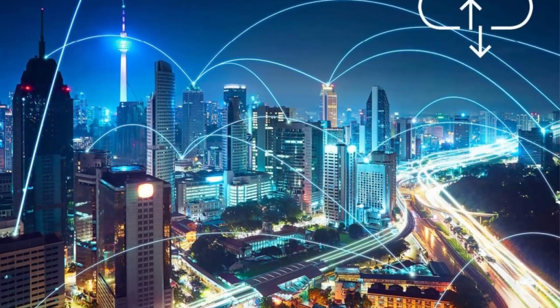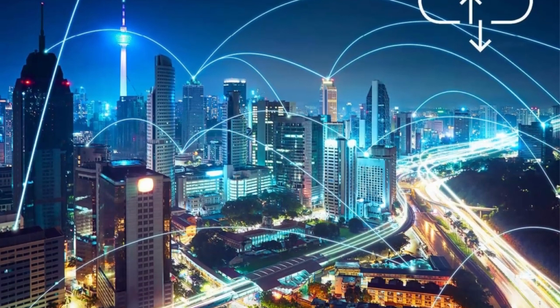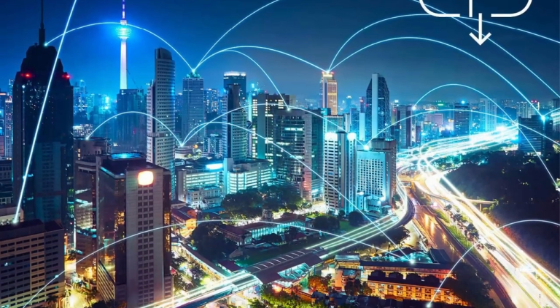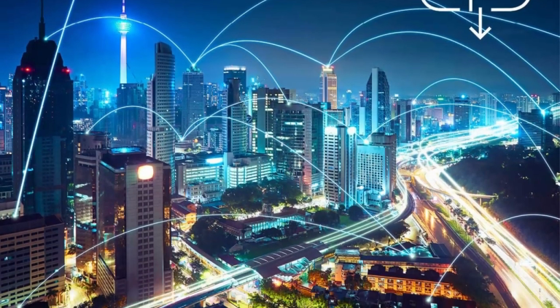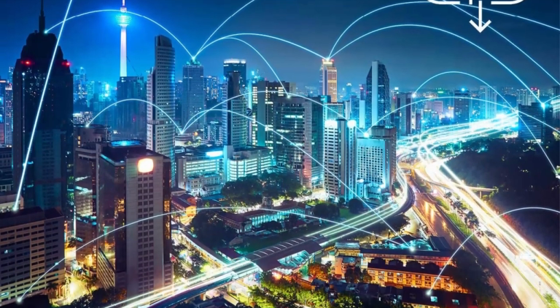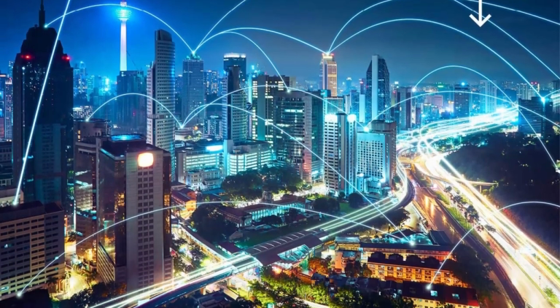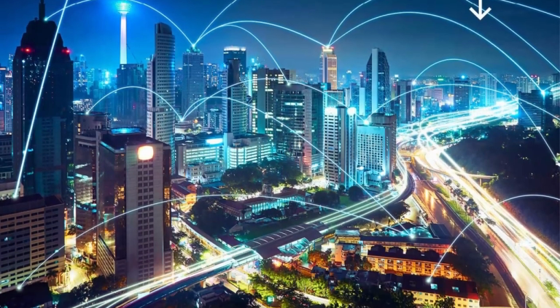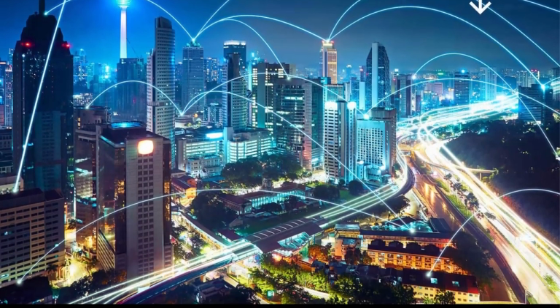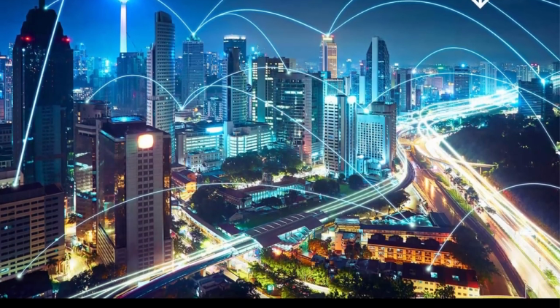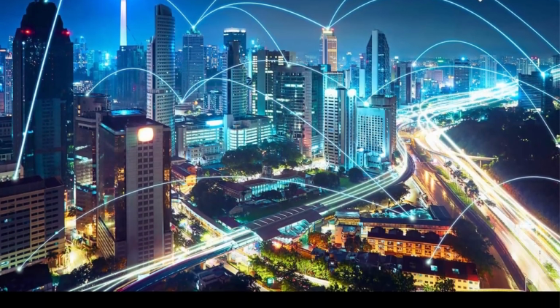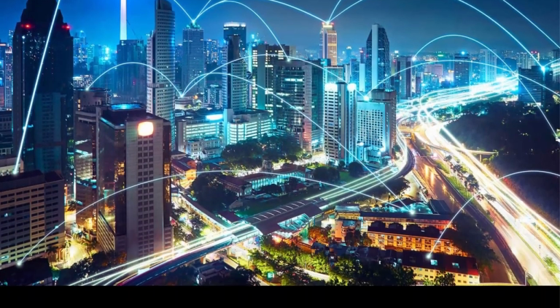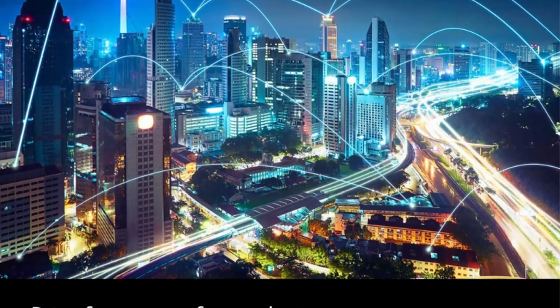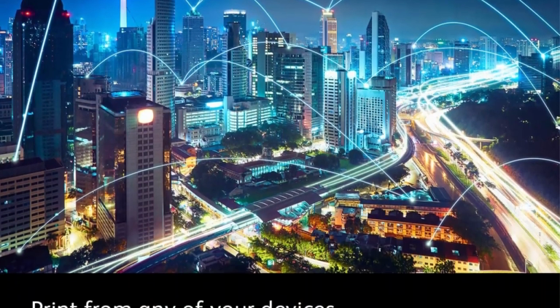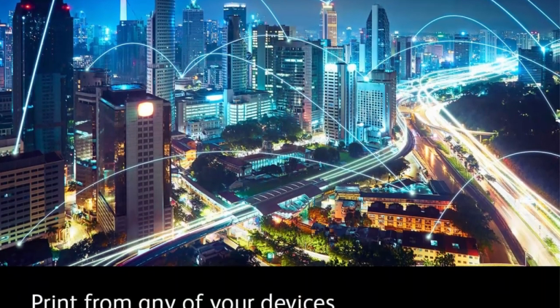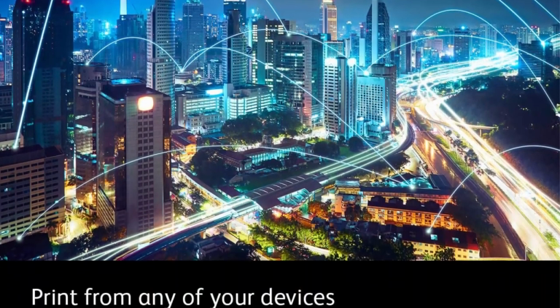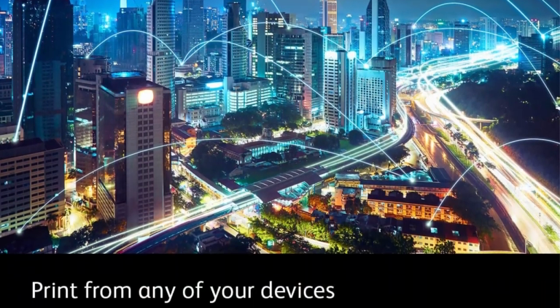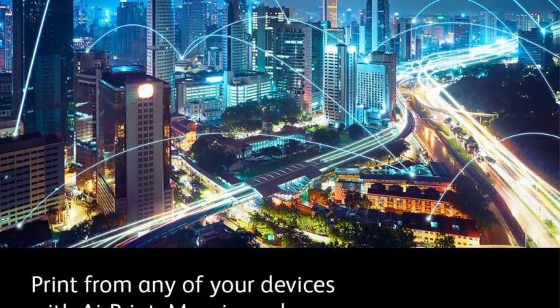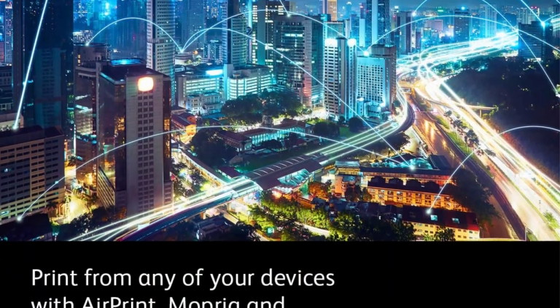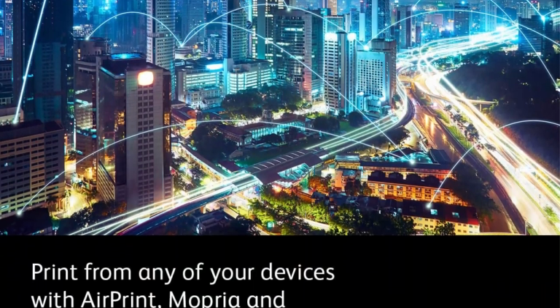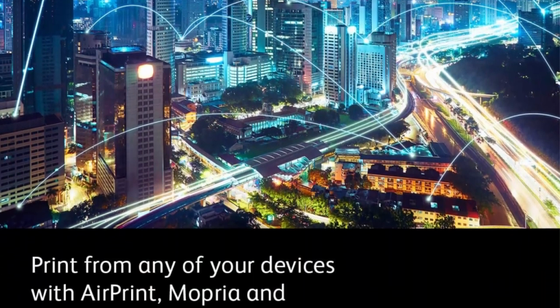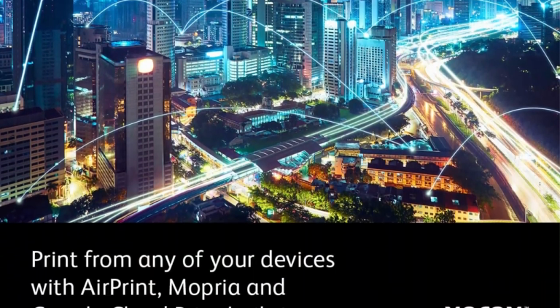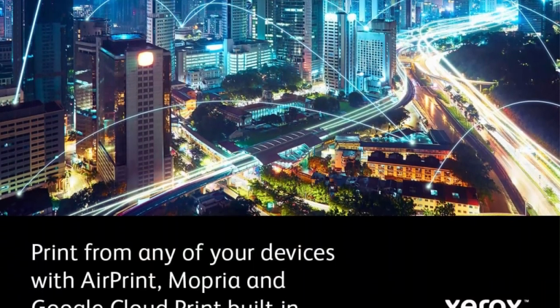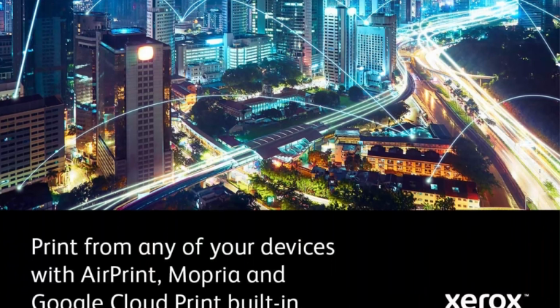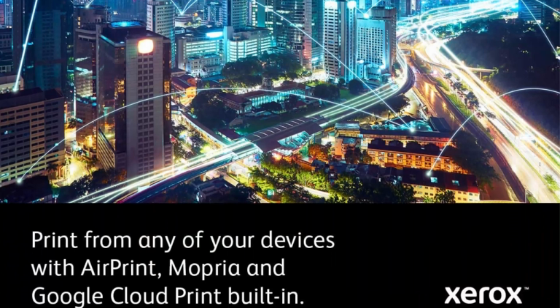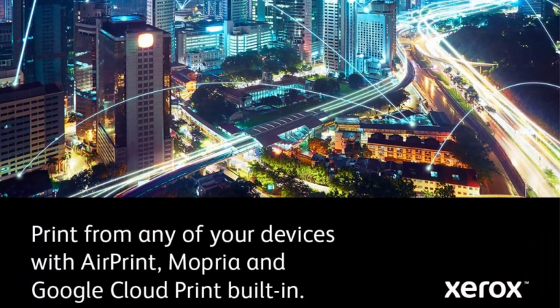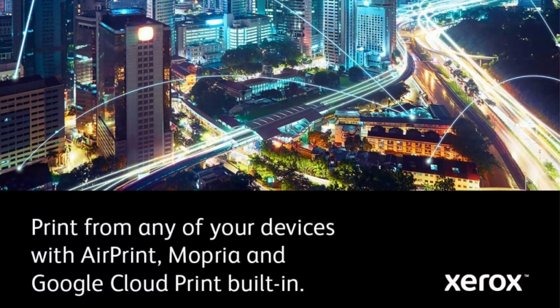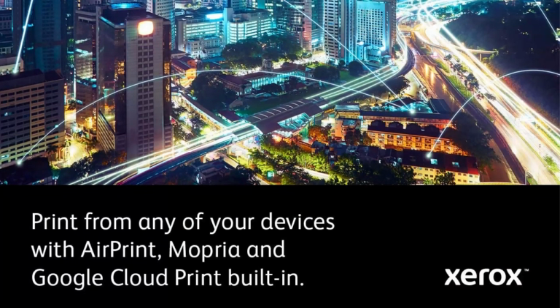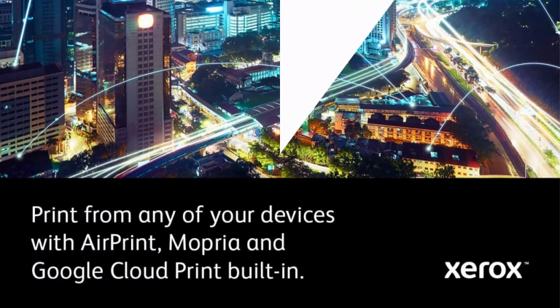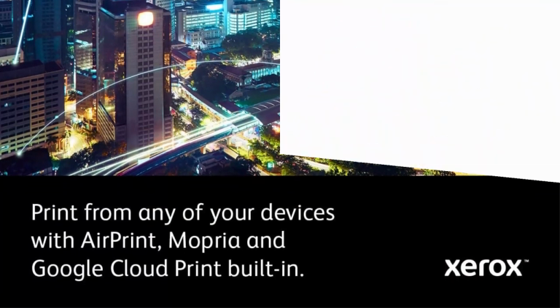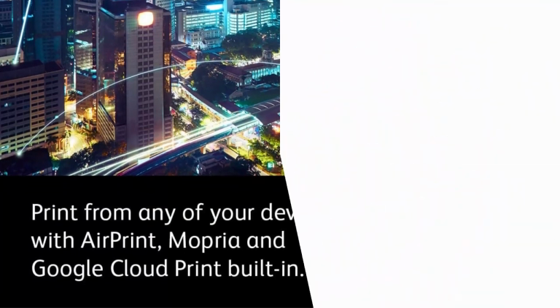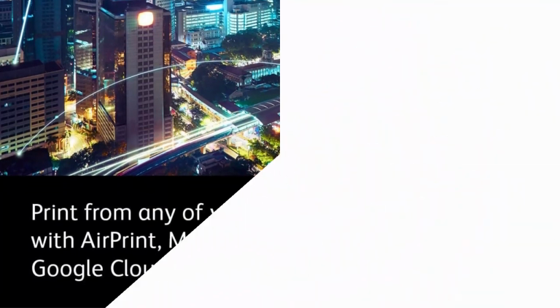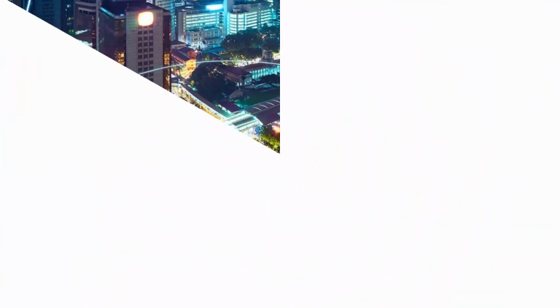Total peace of mind — outstanding Xerox service and support with a standard 1-year warranty.